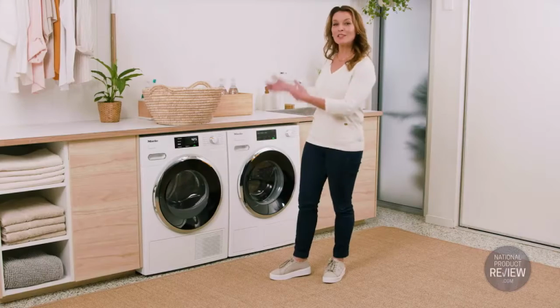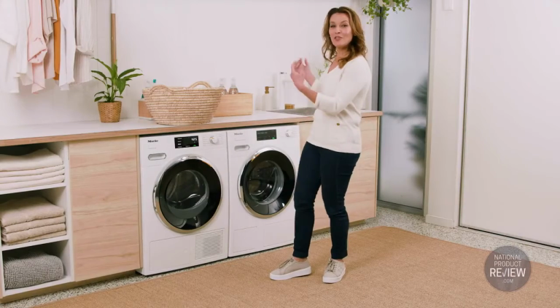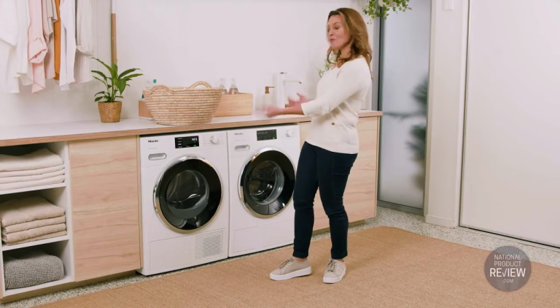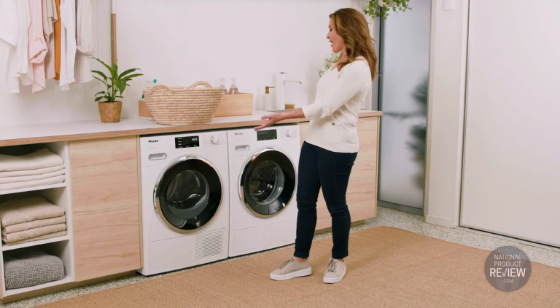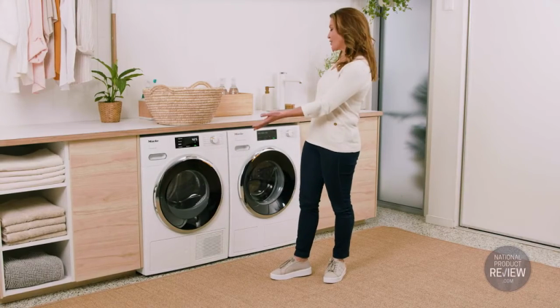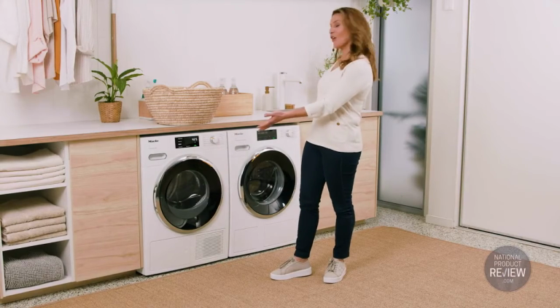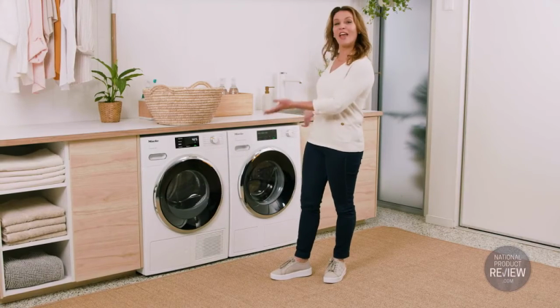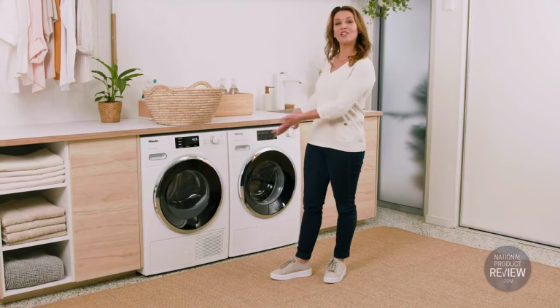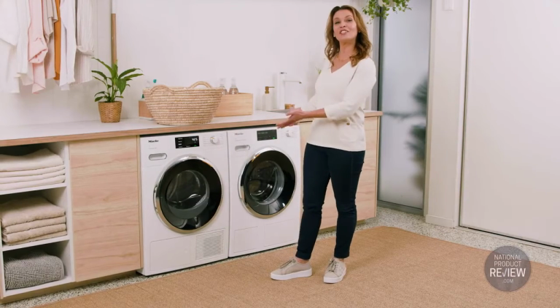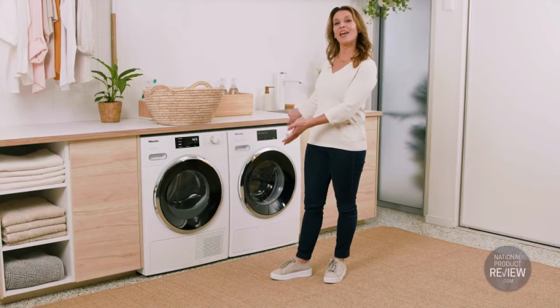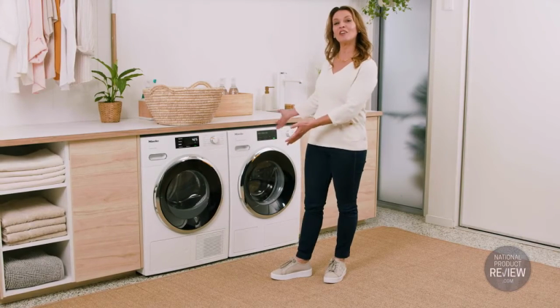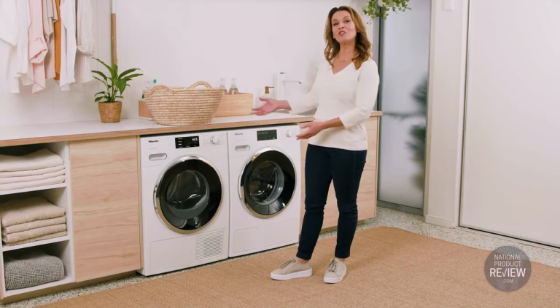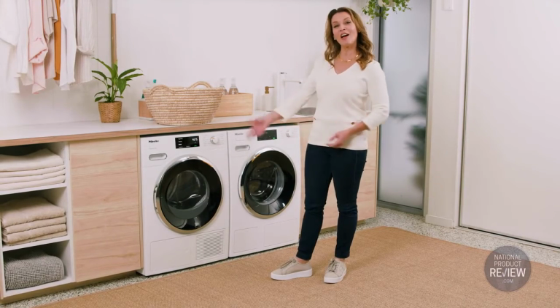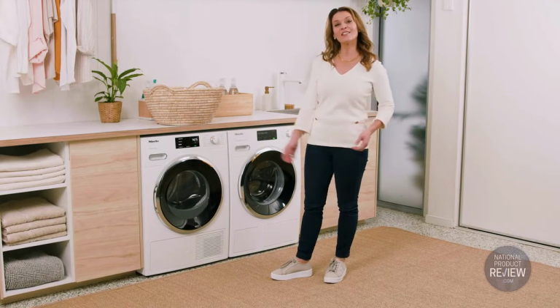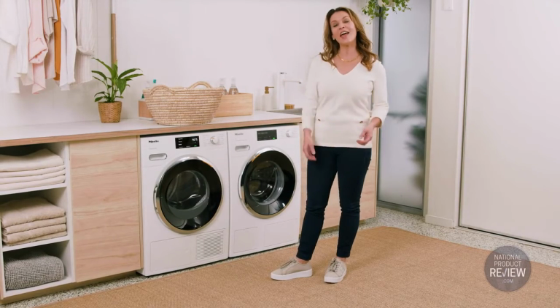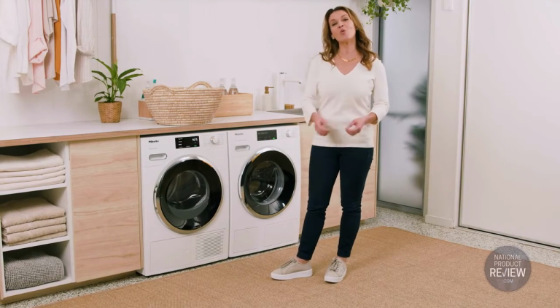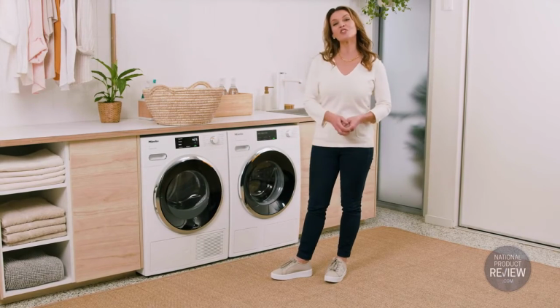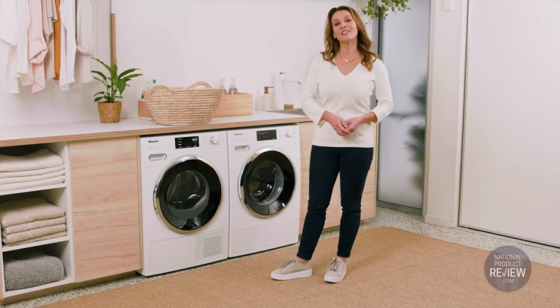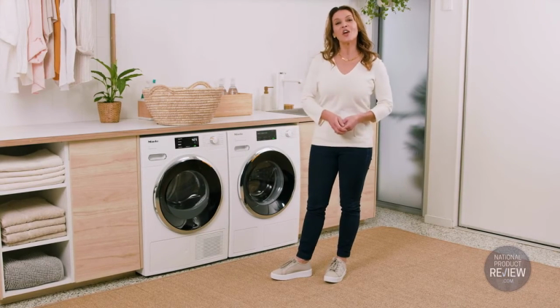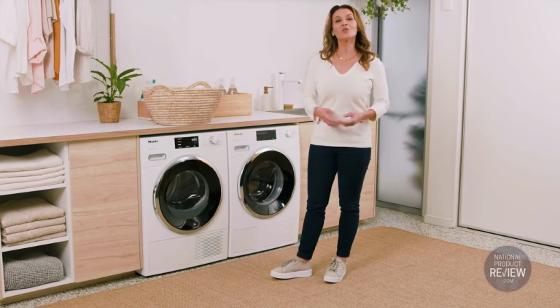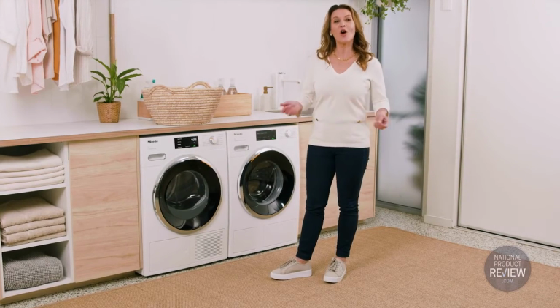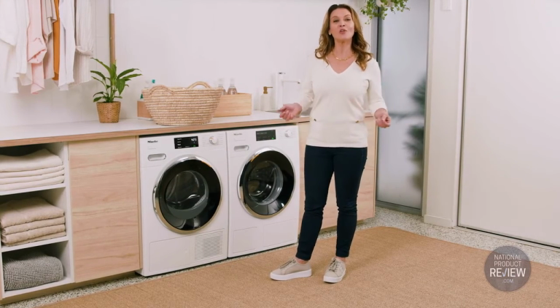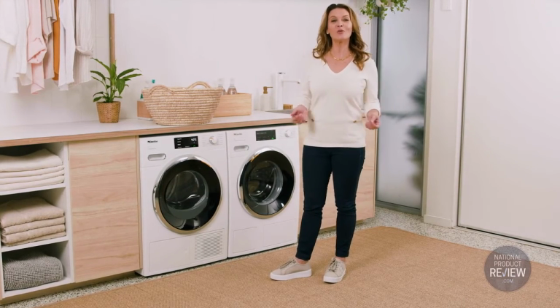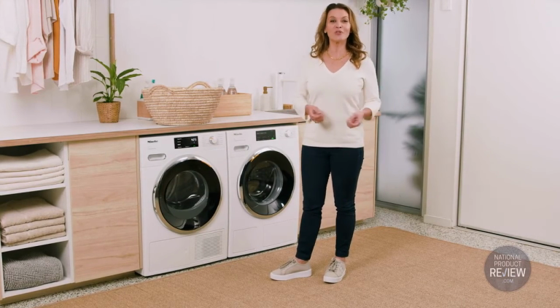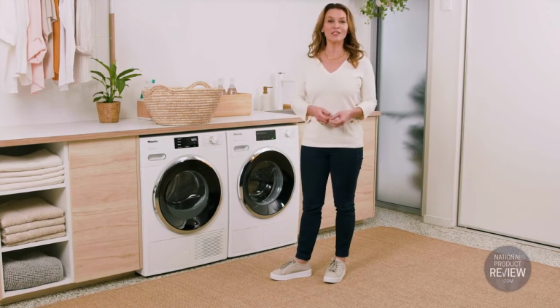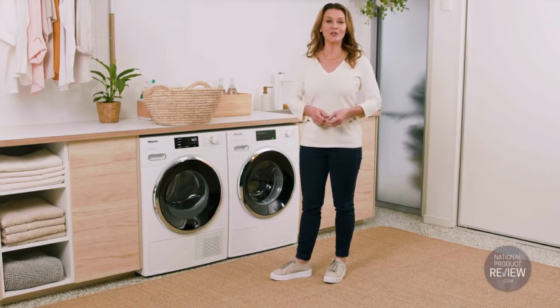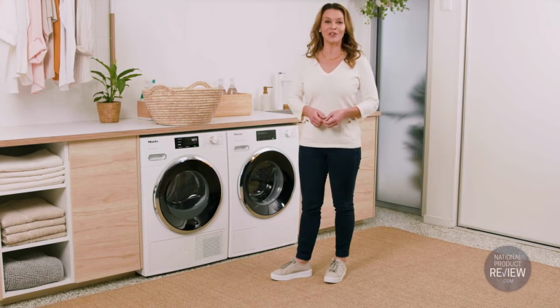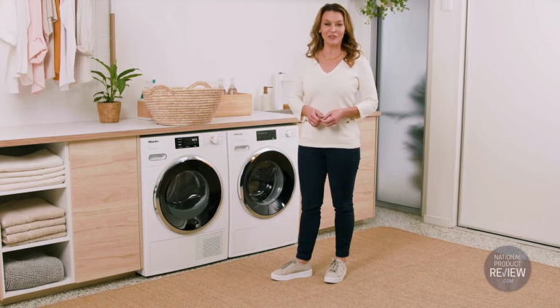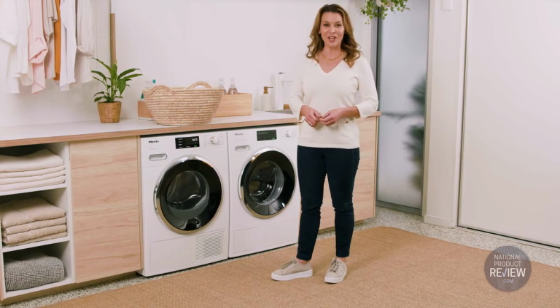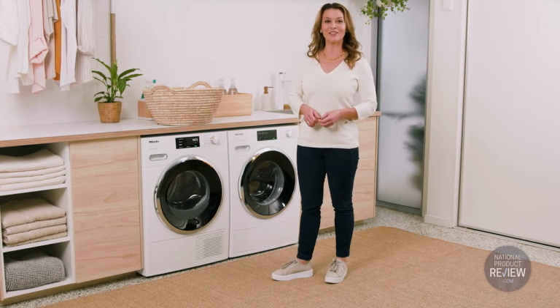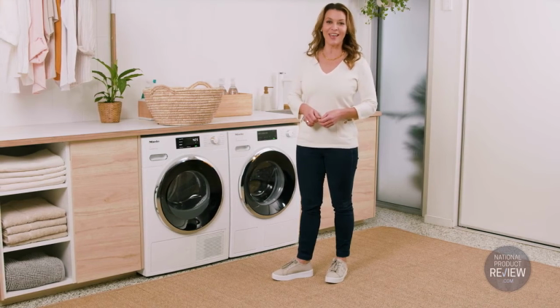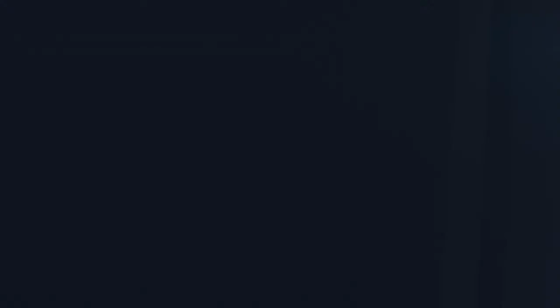Miele's new range of energy saving dryers and washers: your total laundry solution for gentle care.